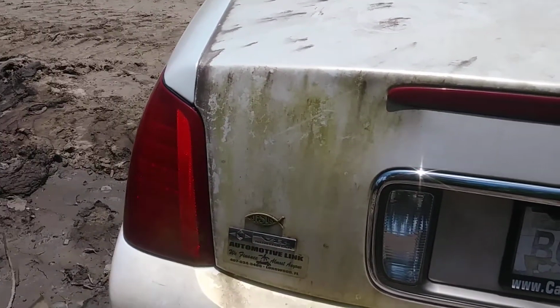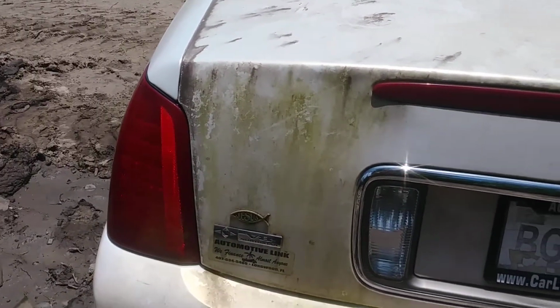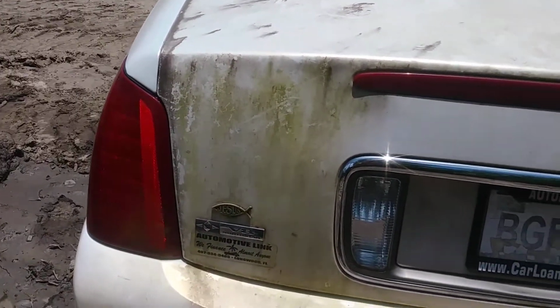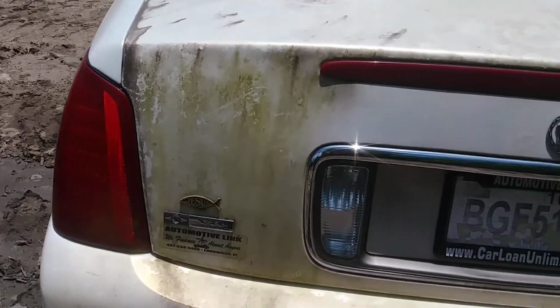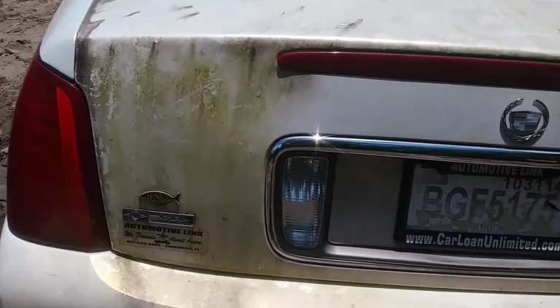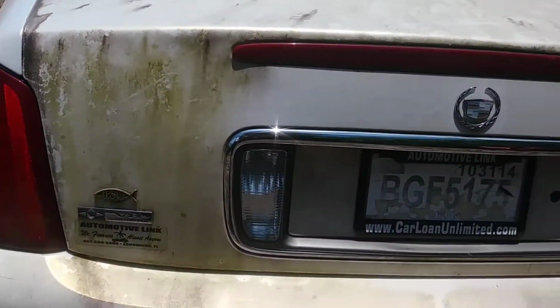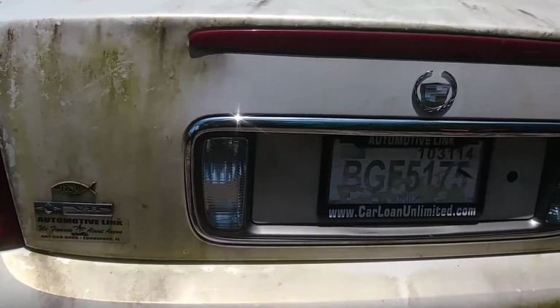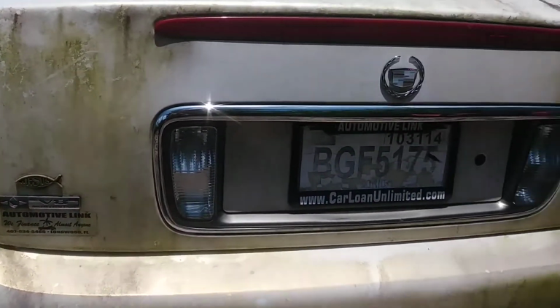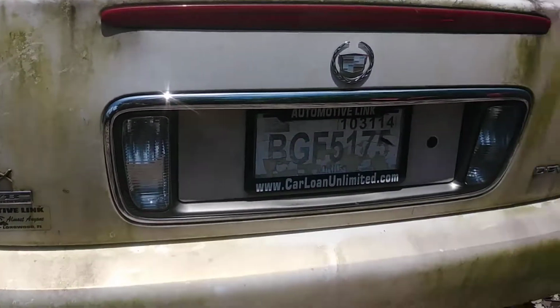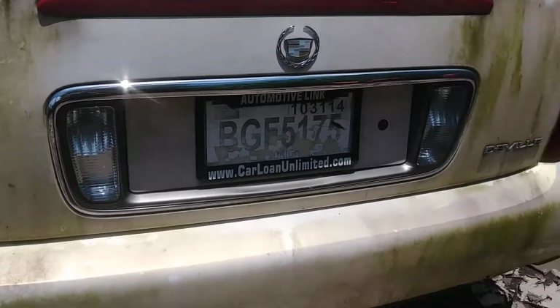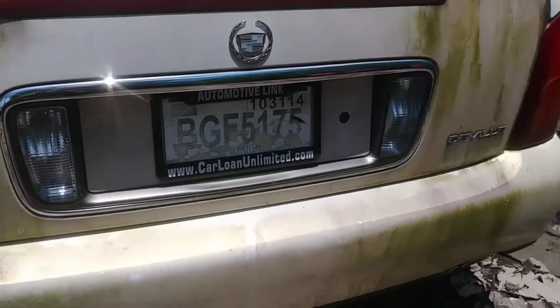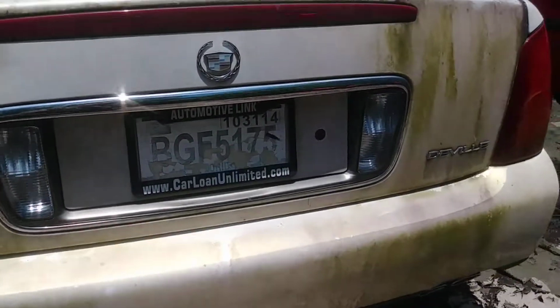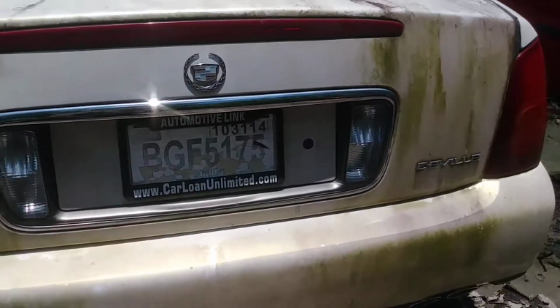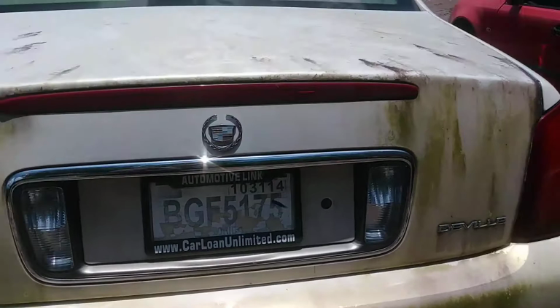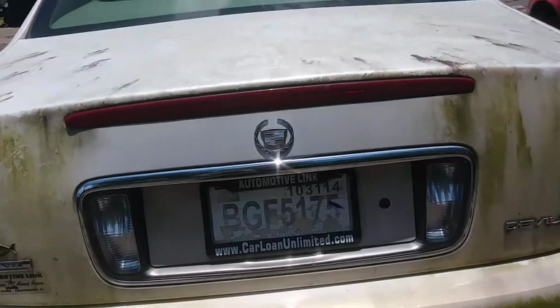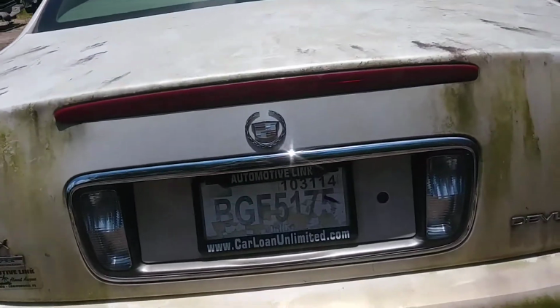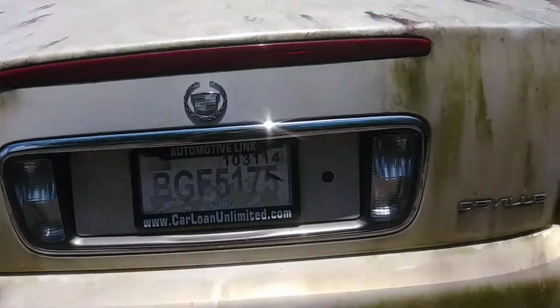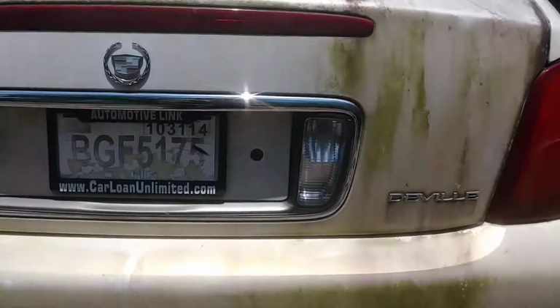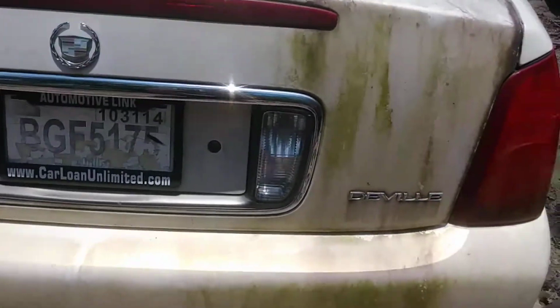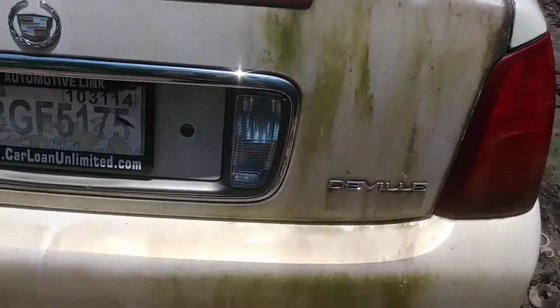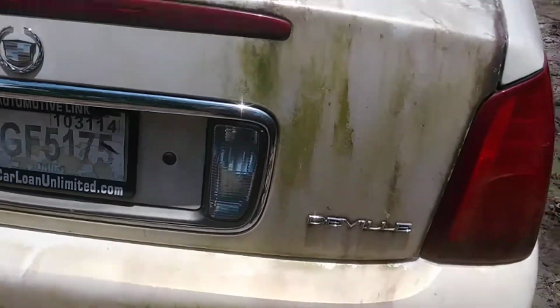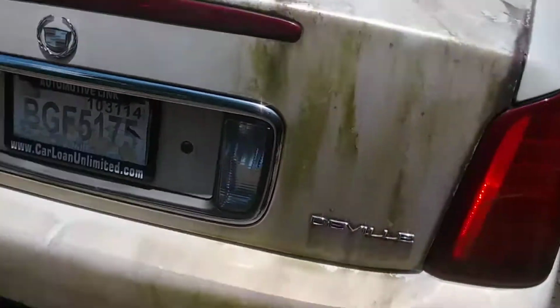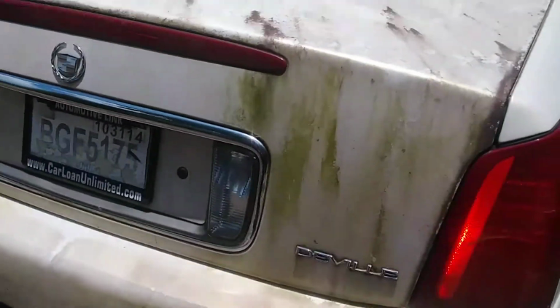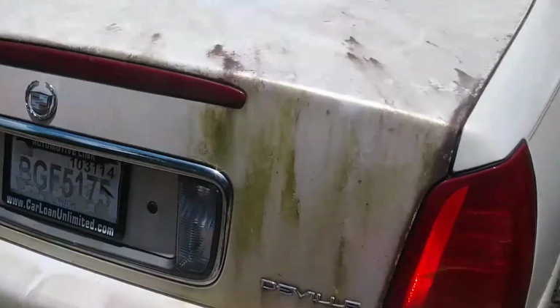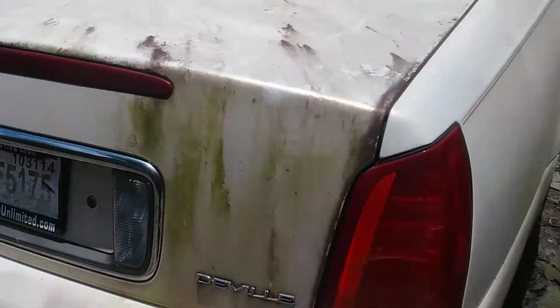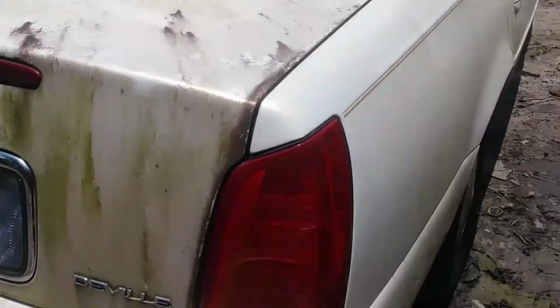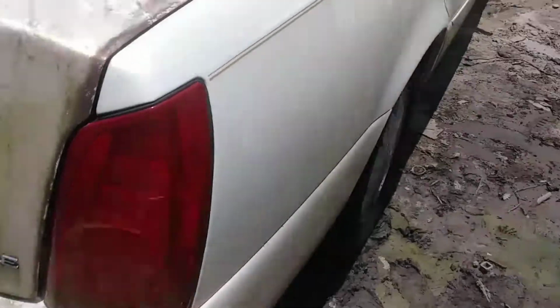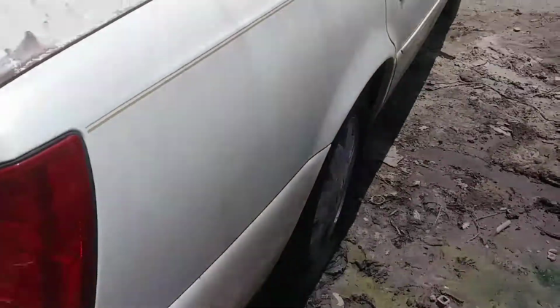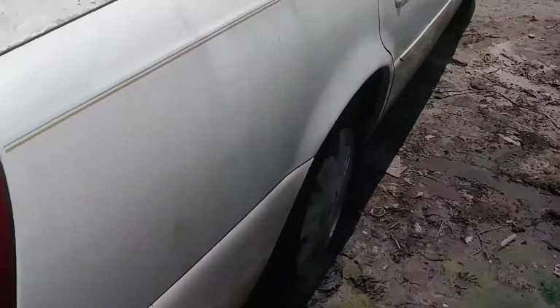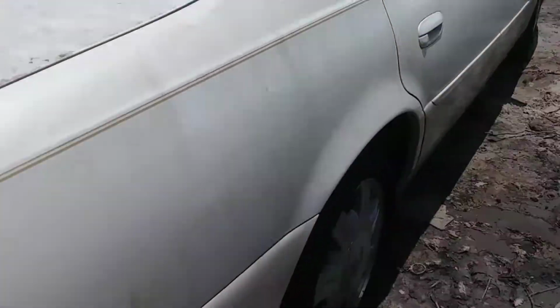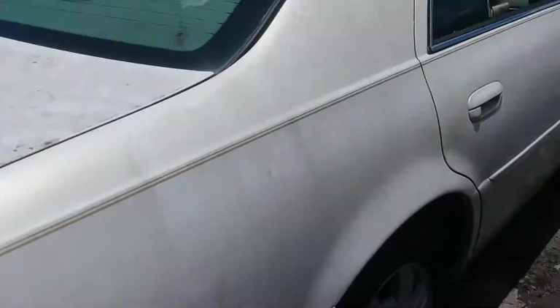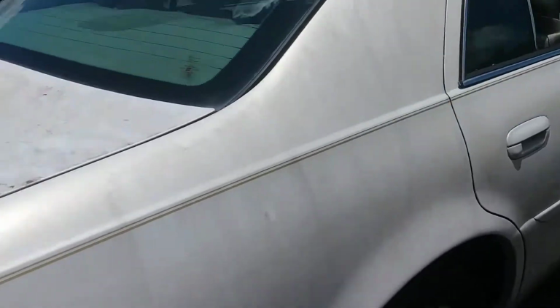It's a Northstar DeVille — the Ville. I can't see it clearly, but it's a Ville.